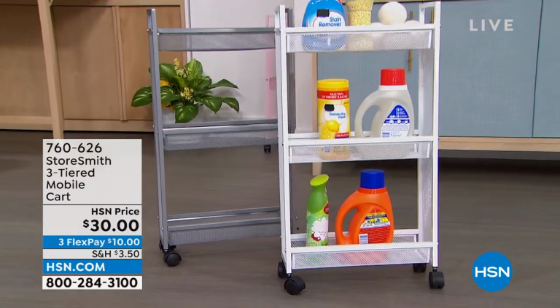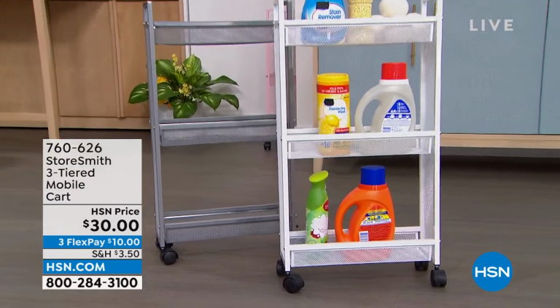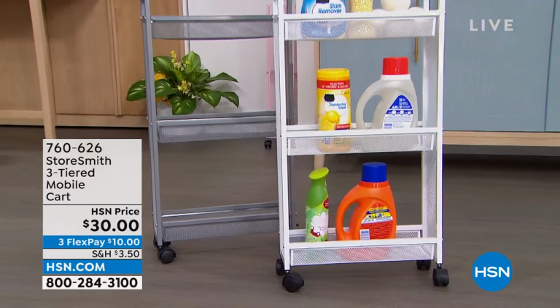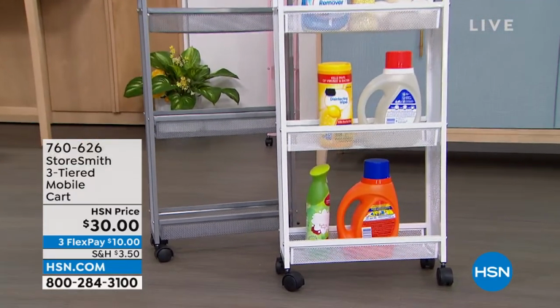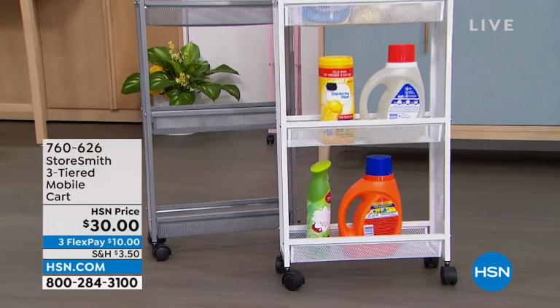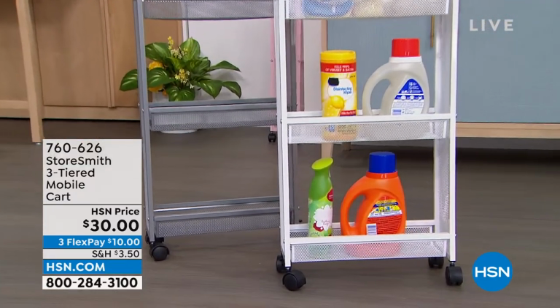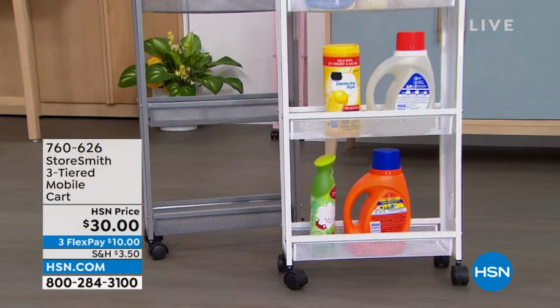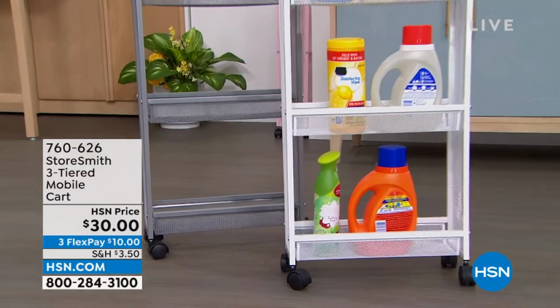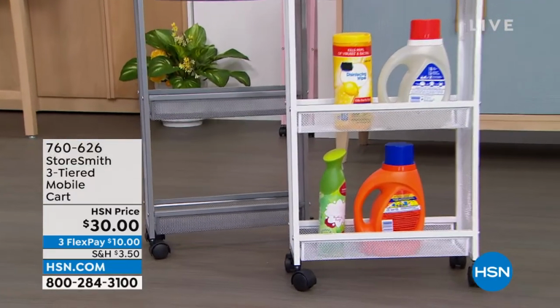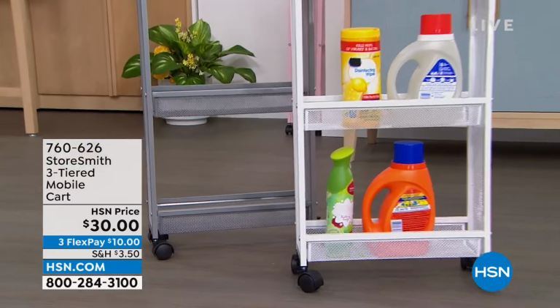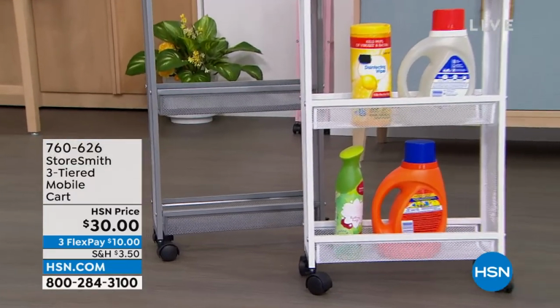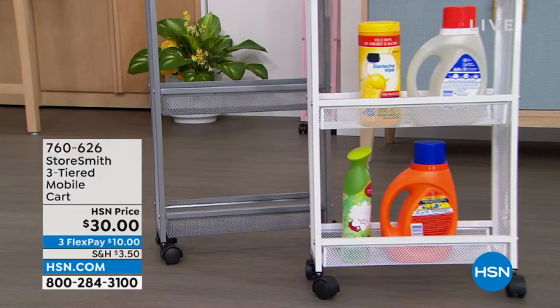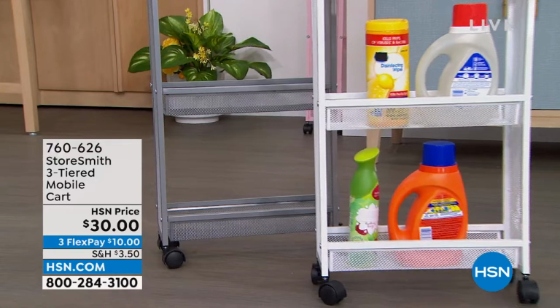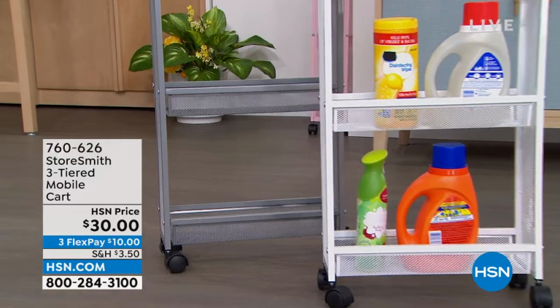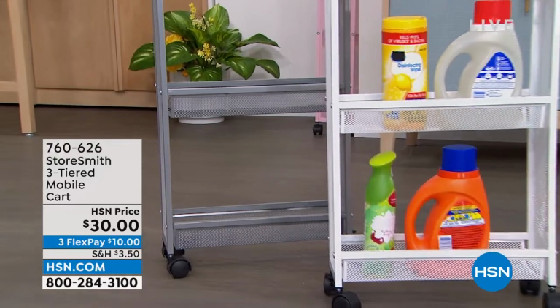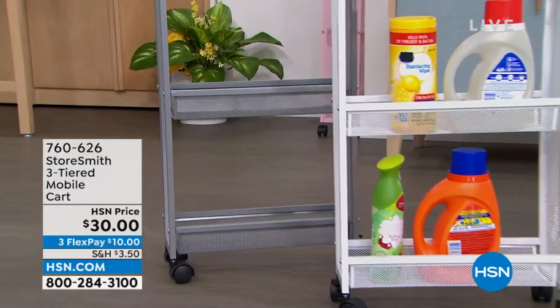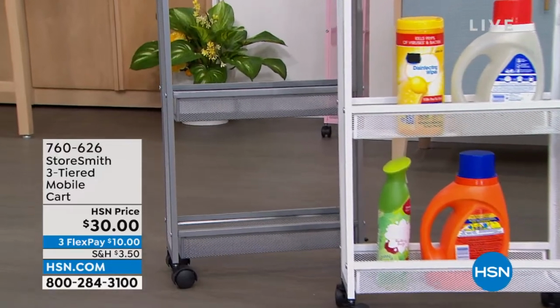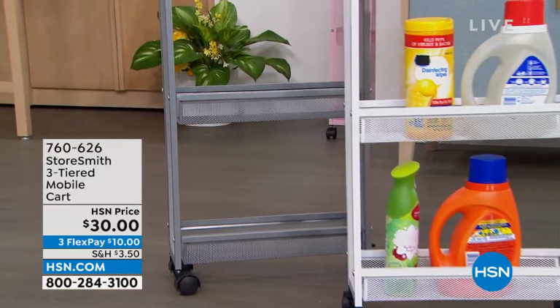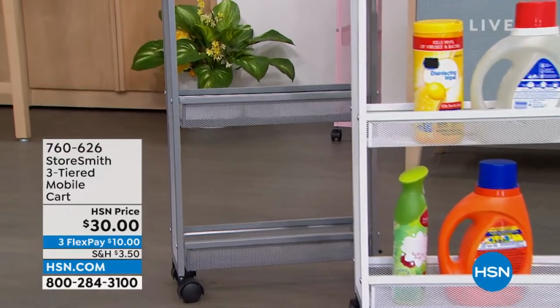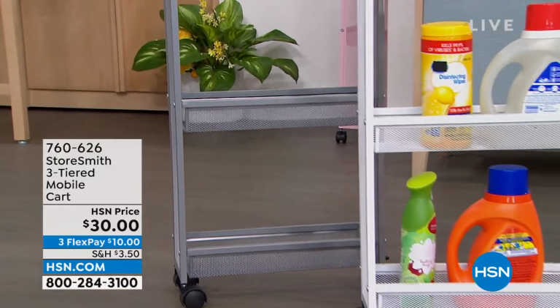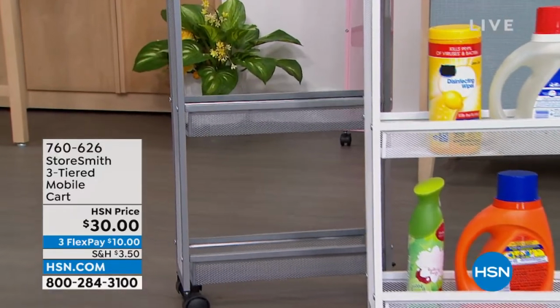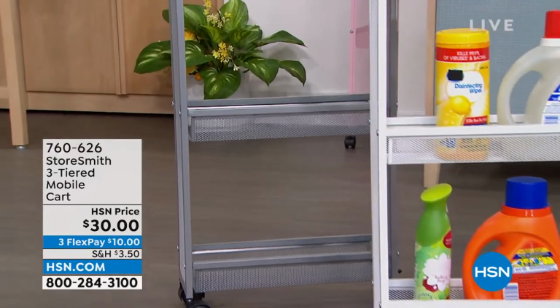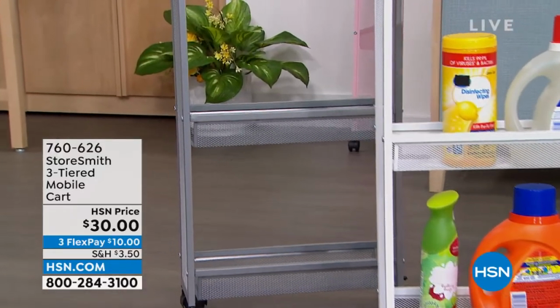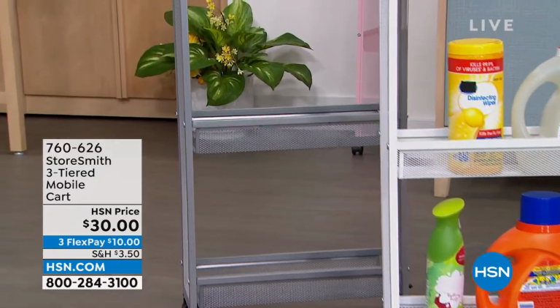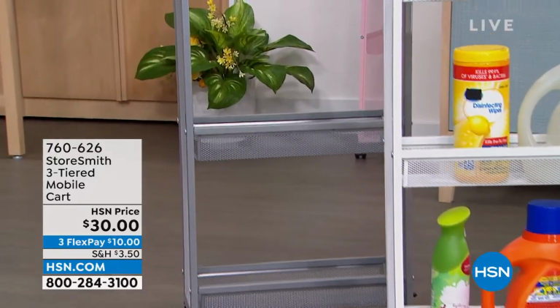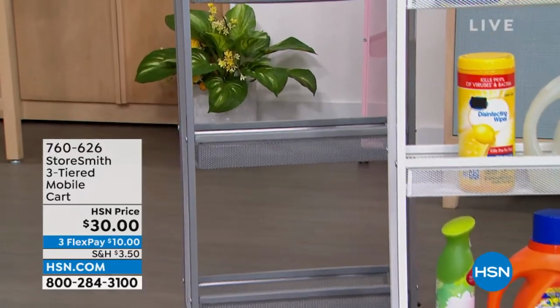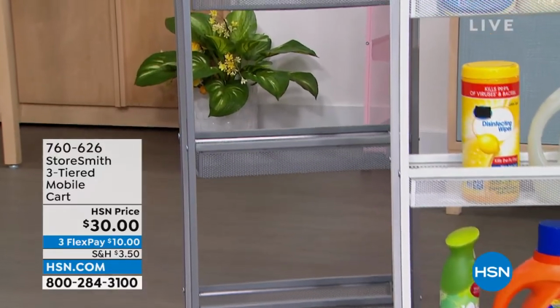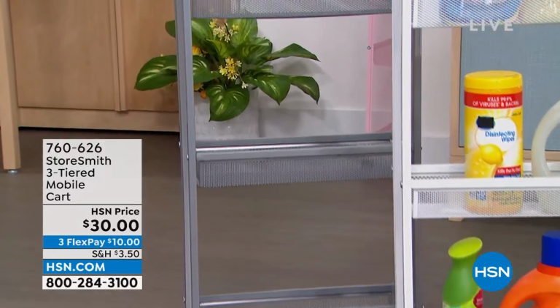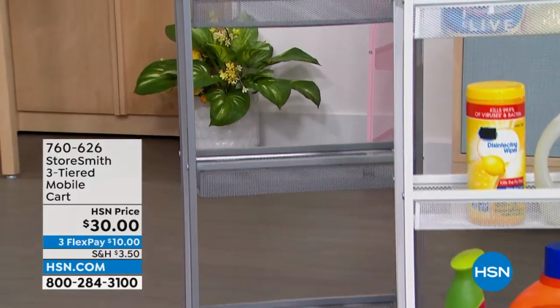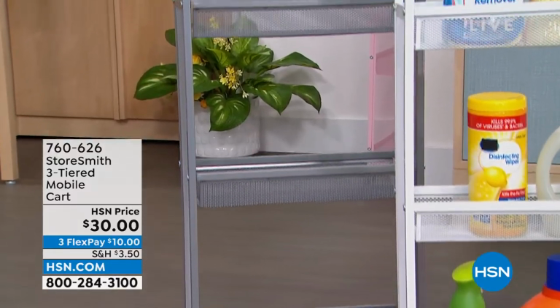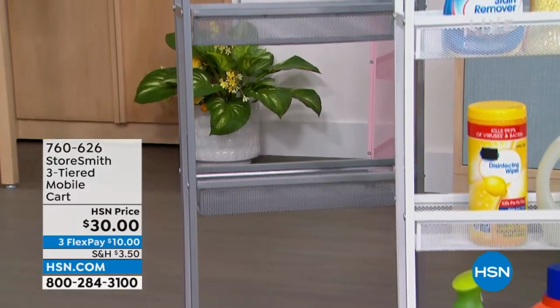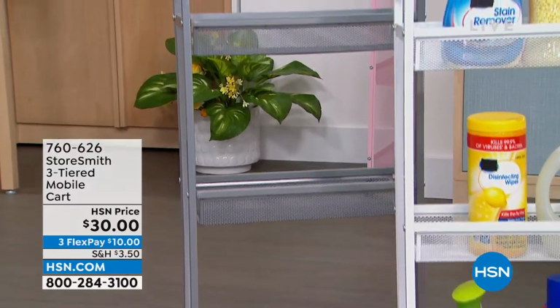In just a second I'll tell you why a lot of these prices are so low today.